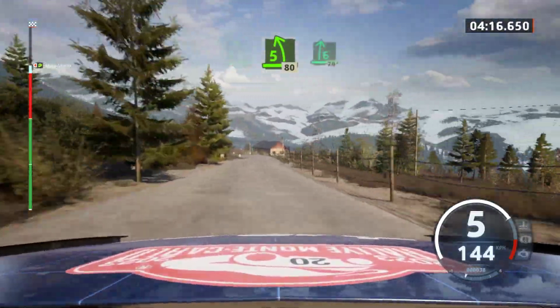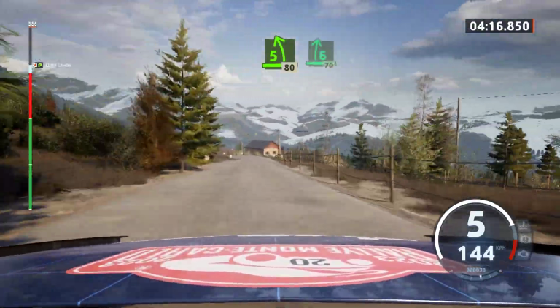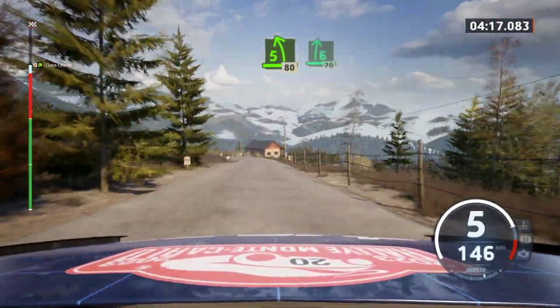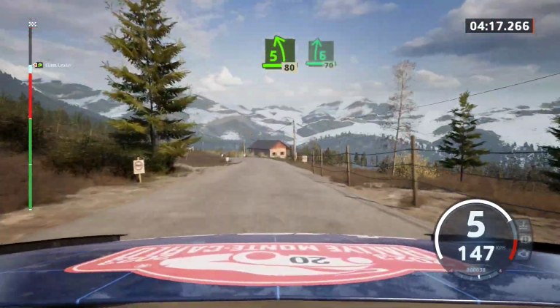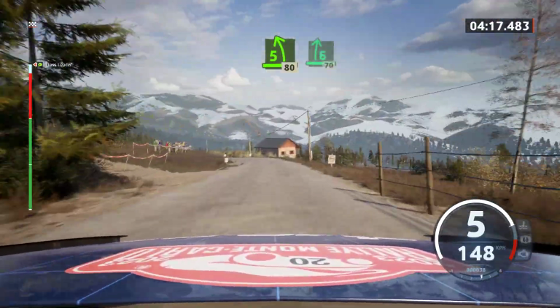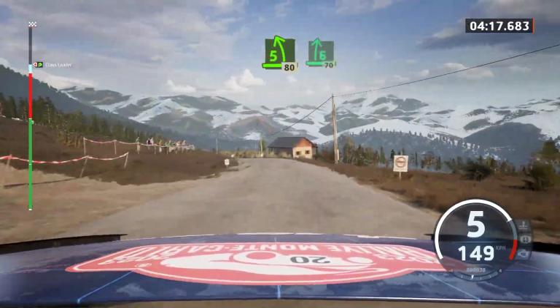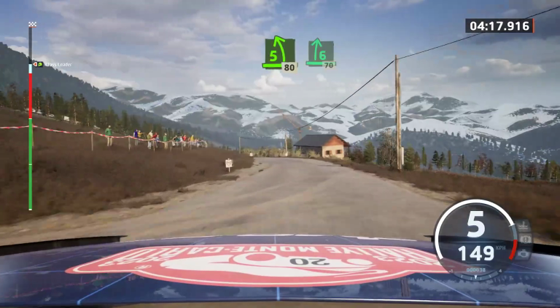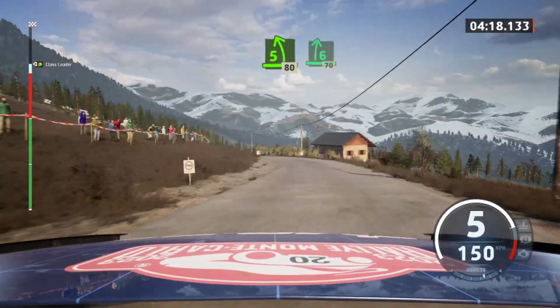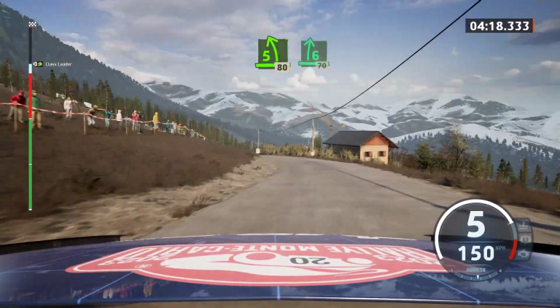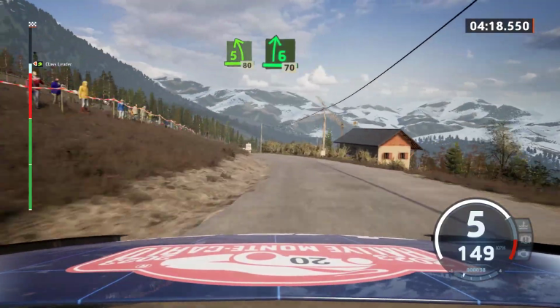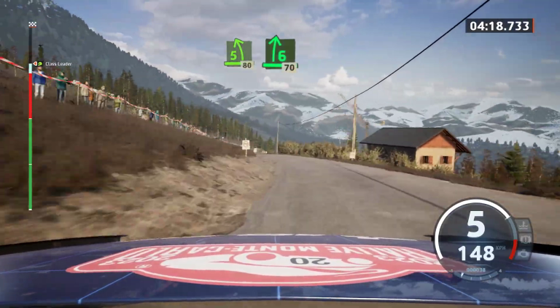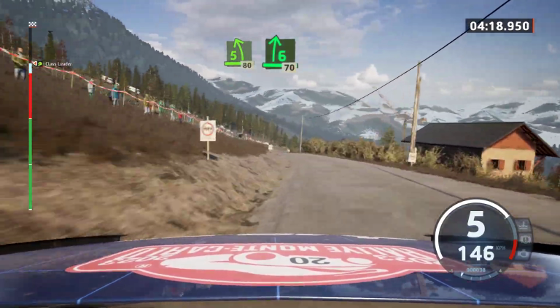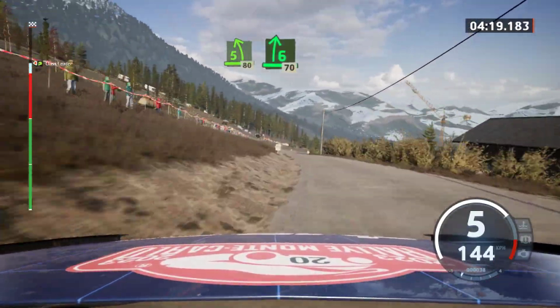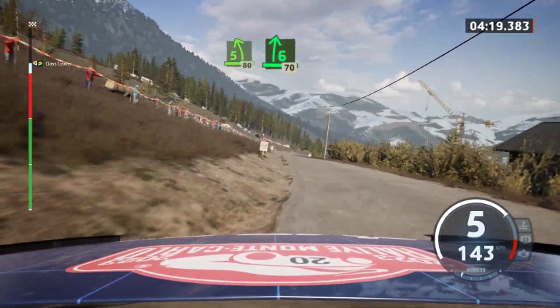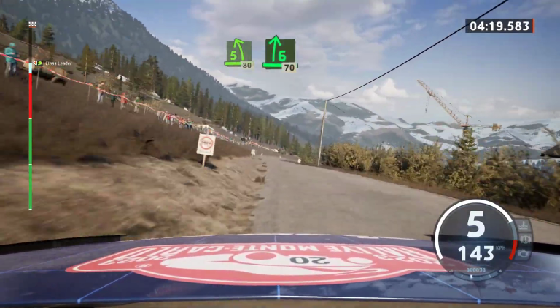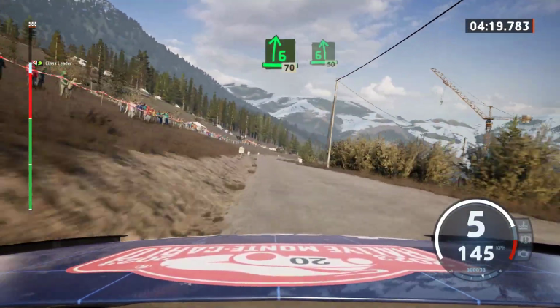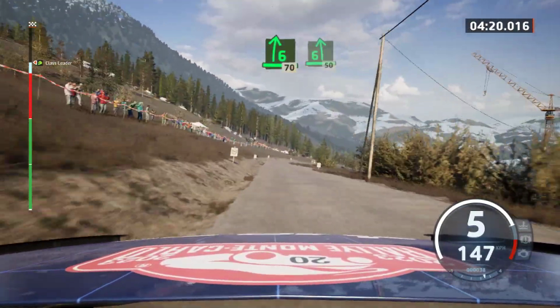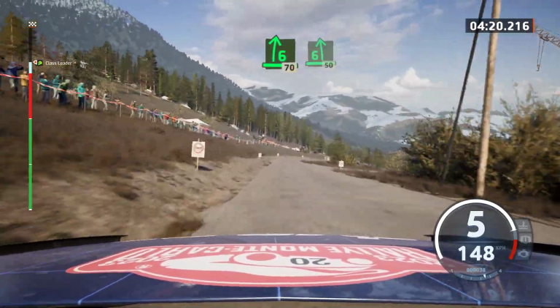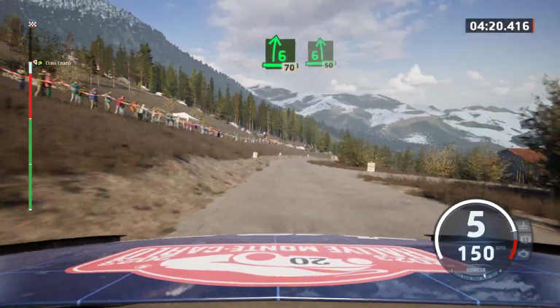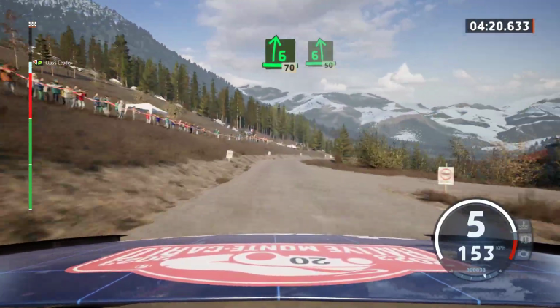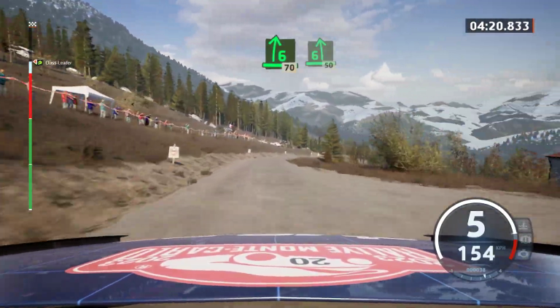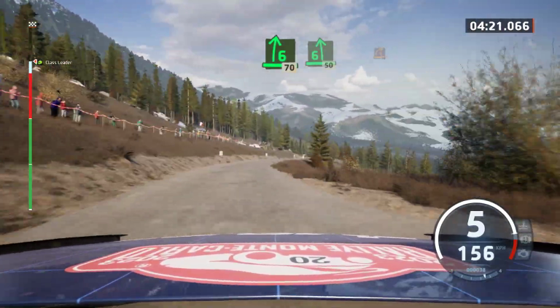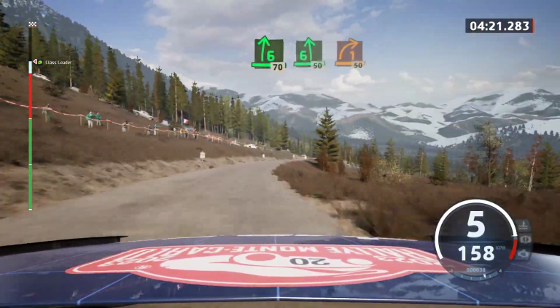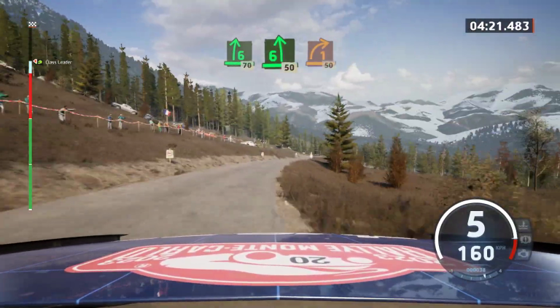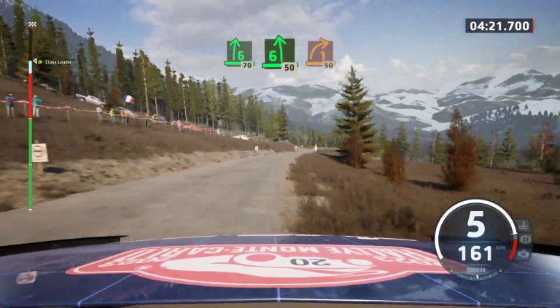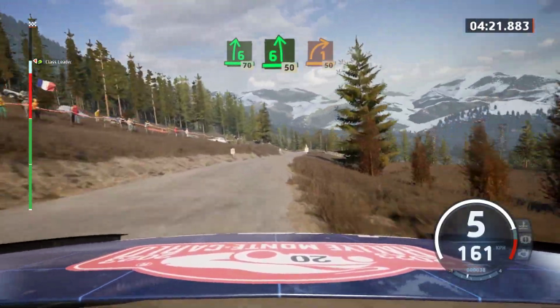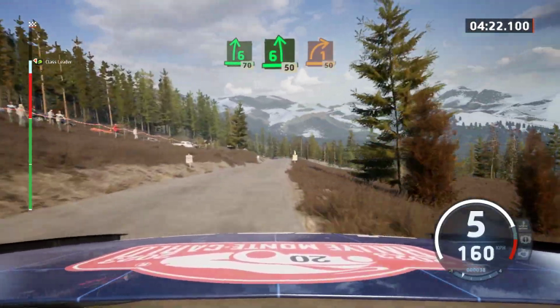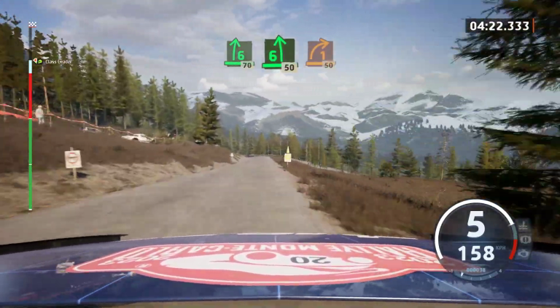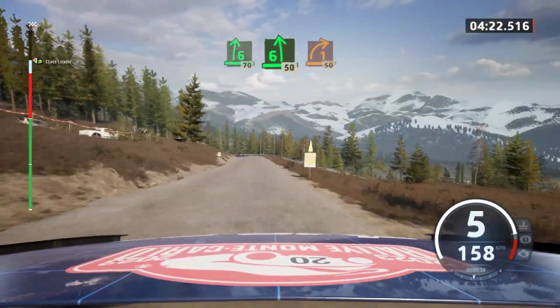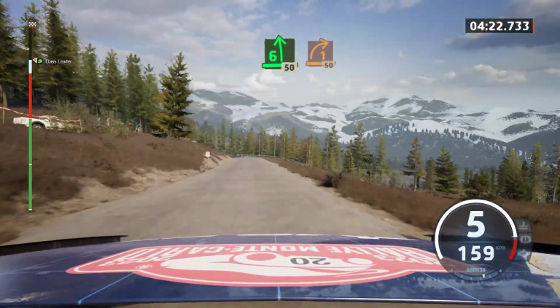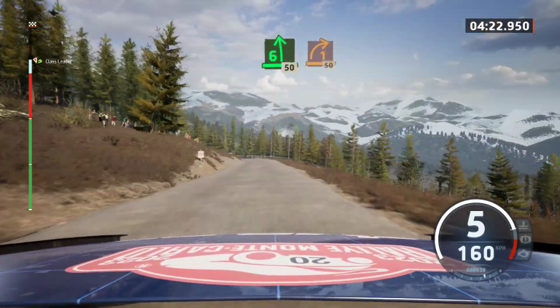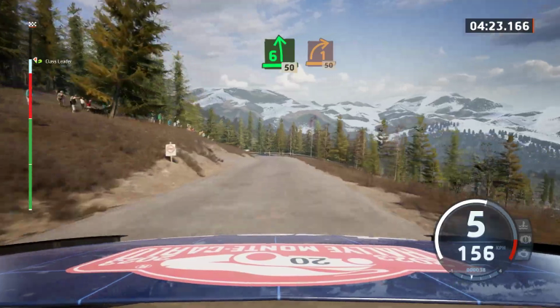Slowing. 6 right, over bump, 70. 6 left, 50. 1 right, long tightens.